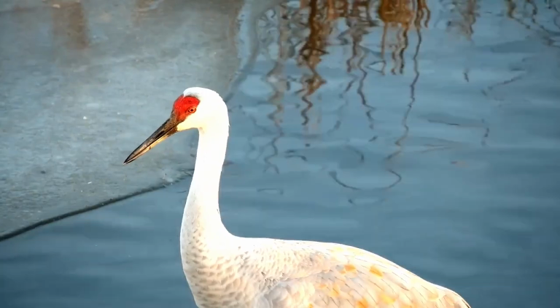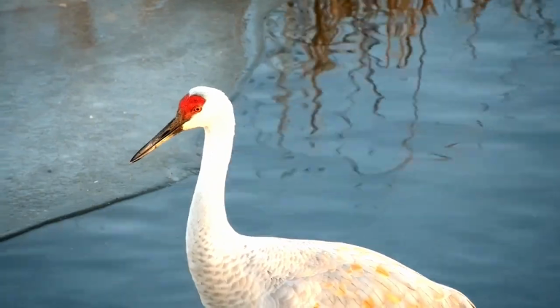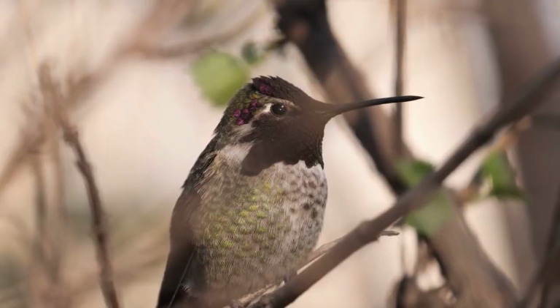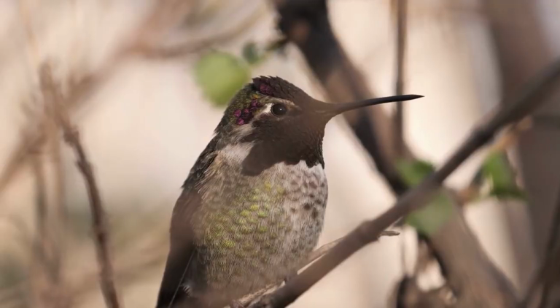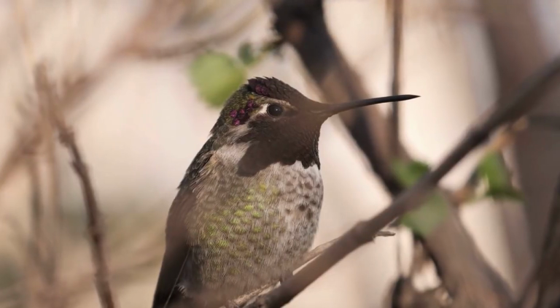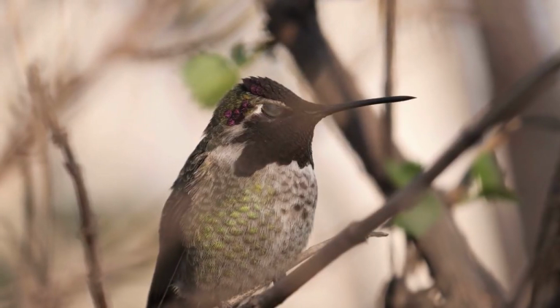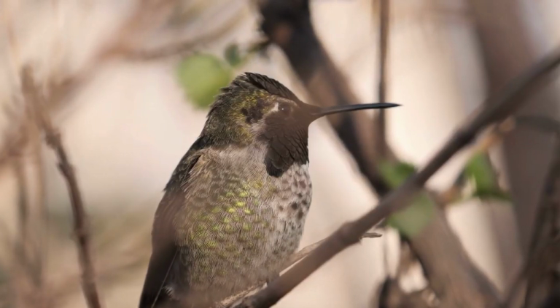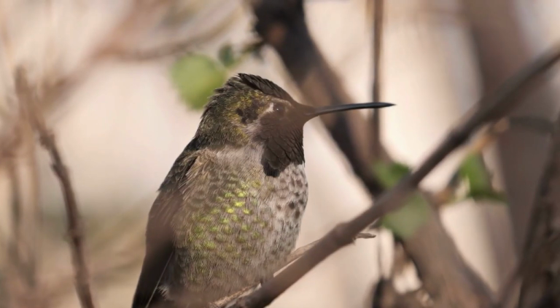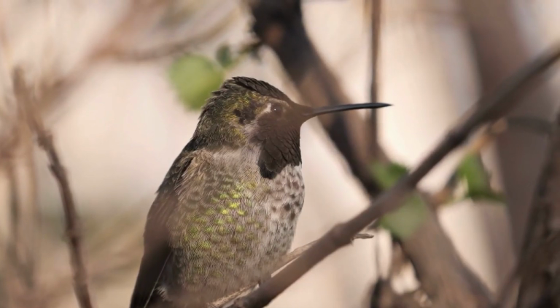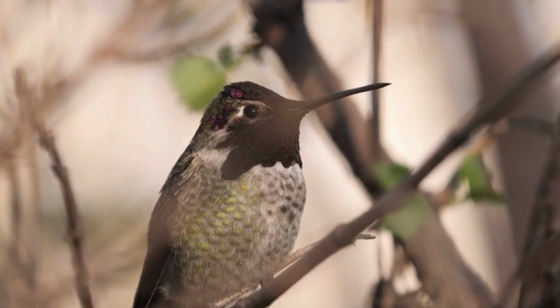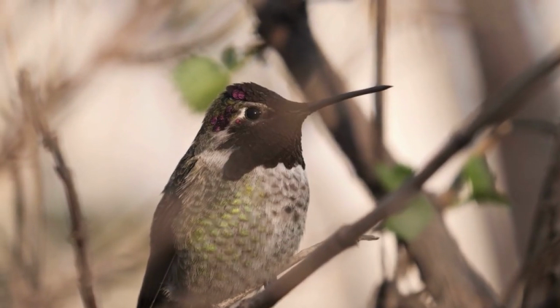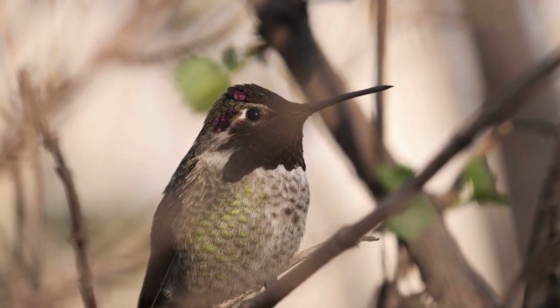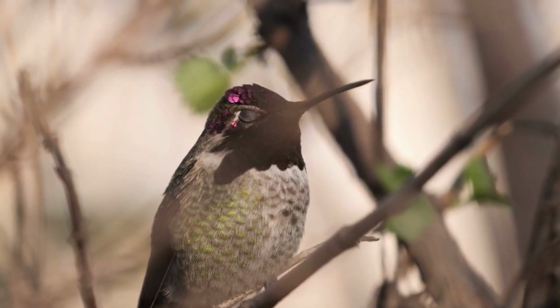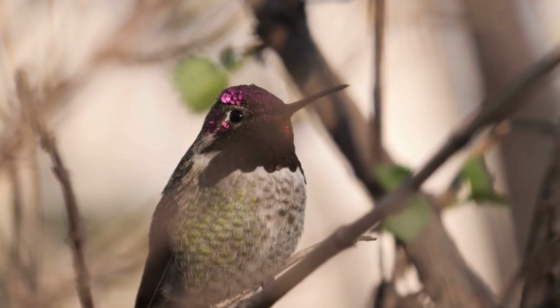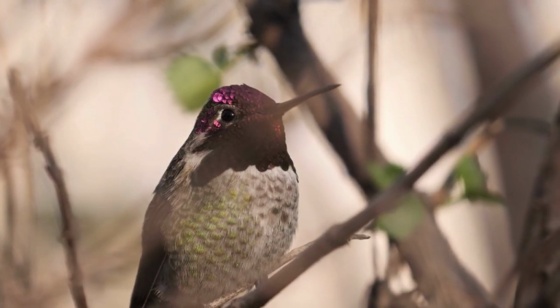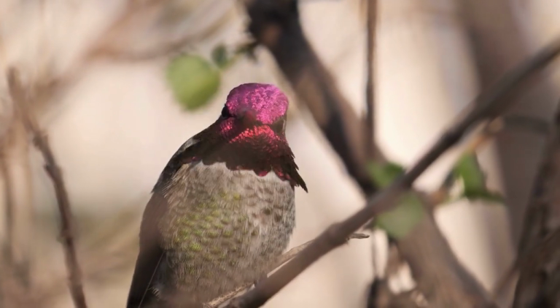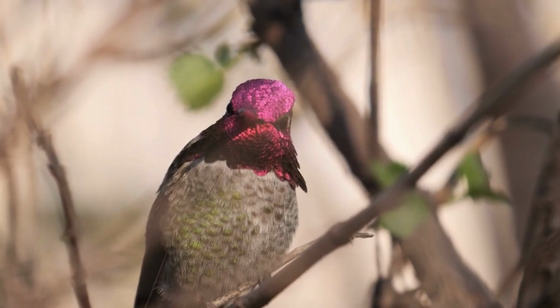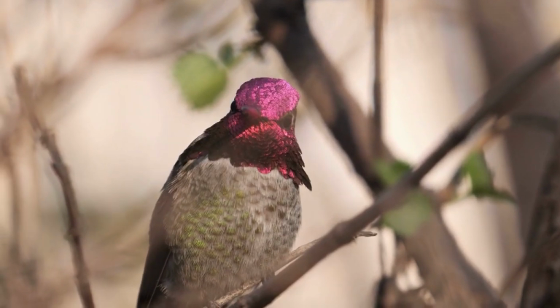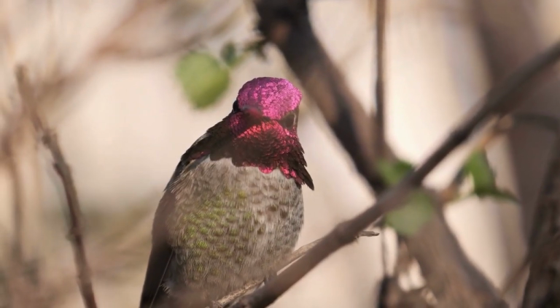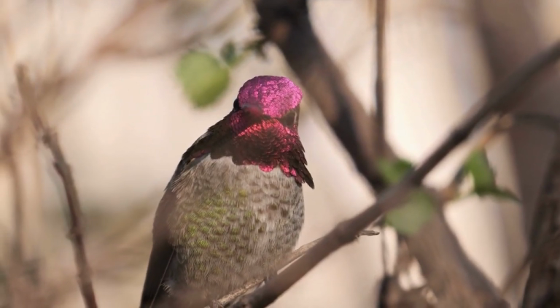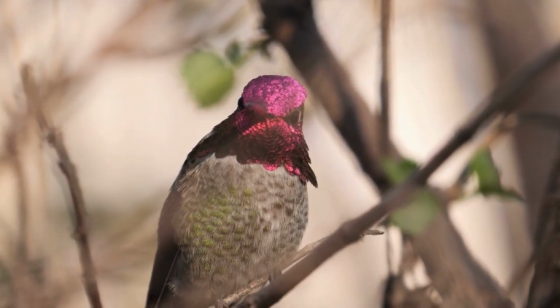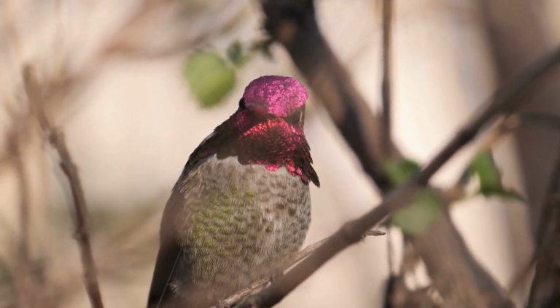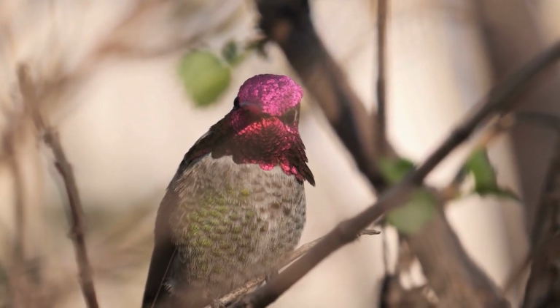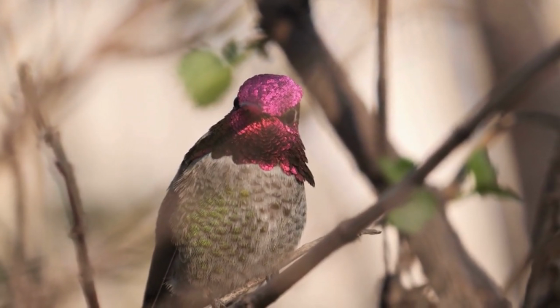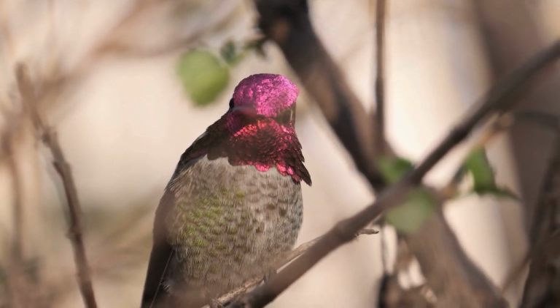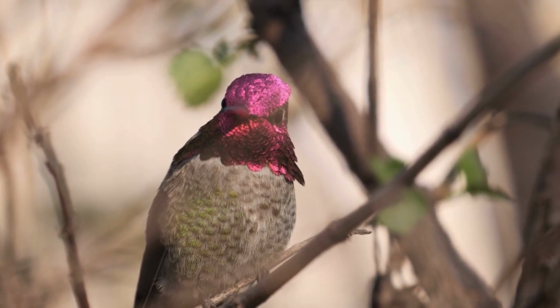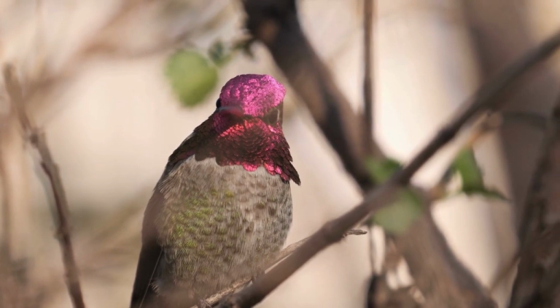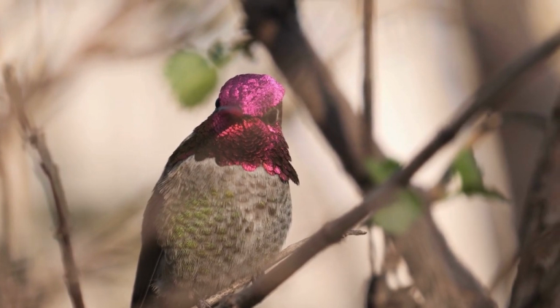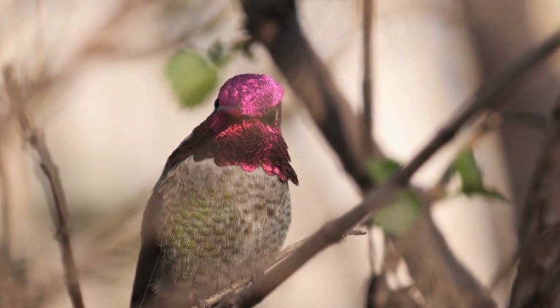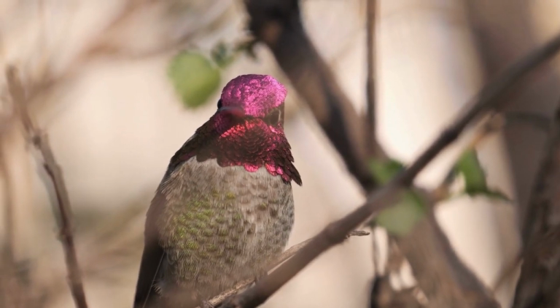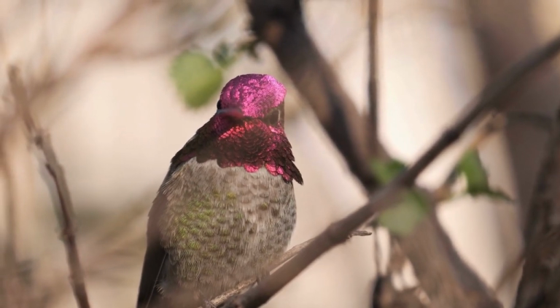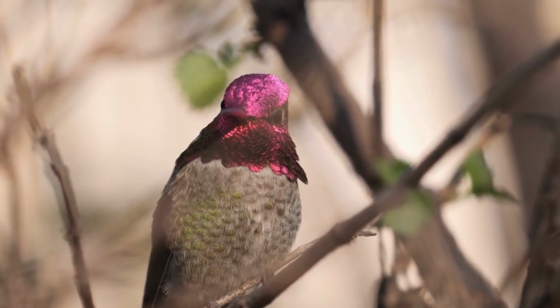In this way, bird feathers can be blue, violet, and a kaleidoscope of iridescence.